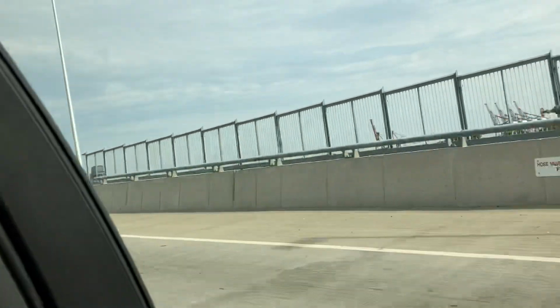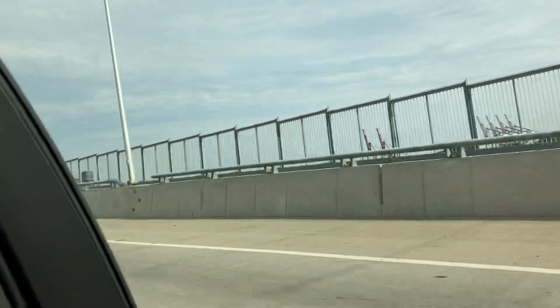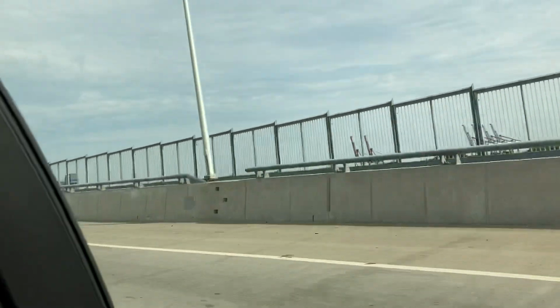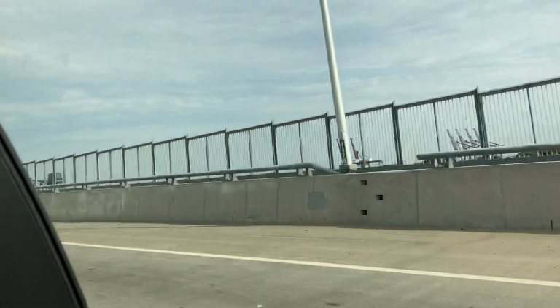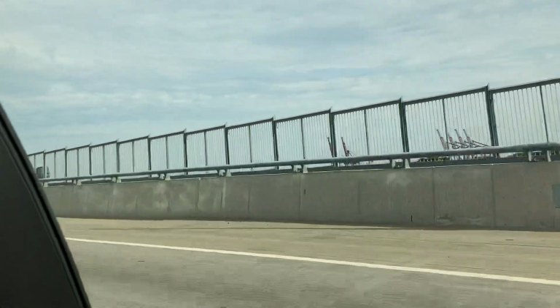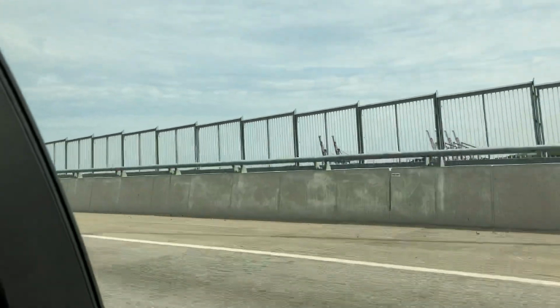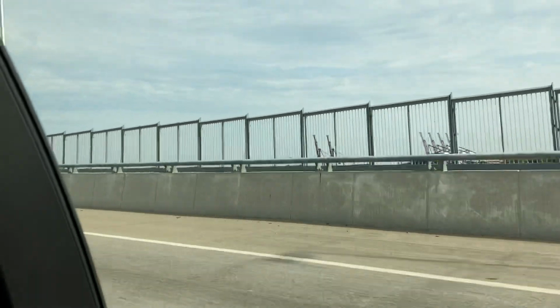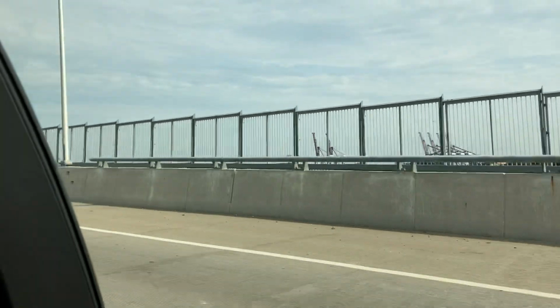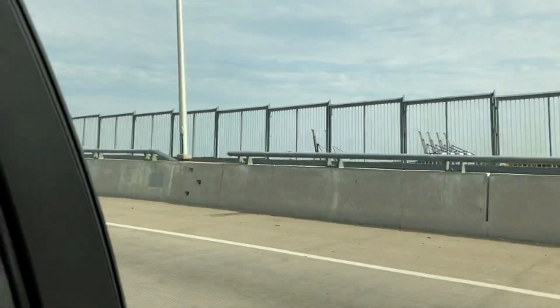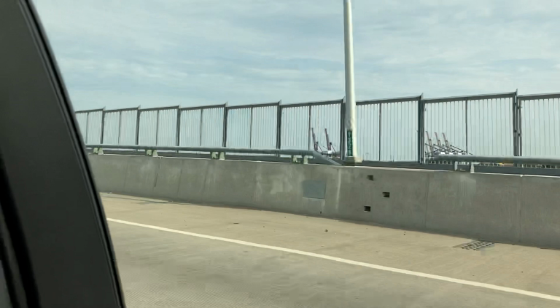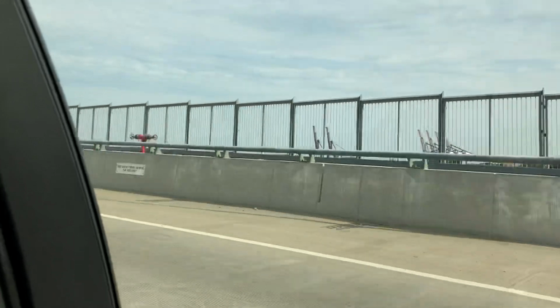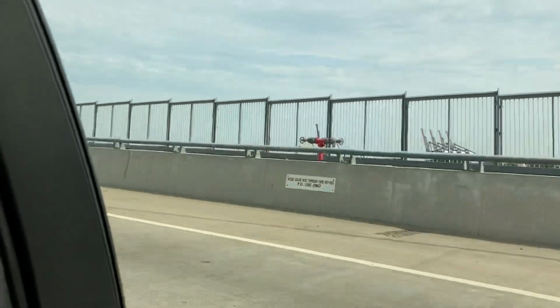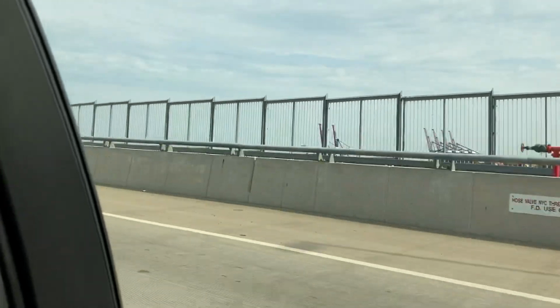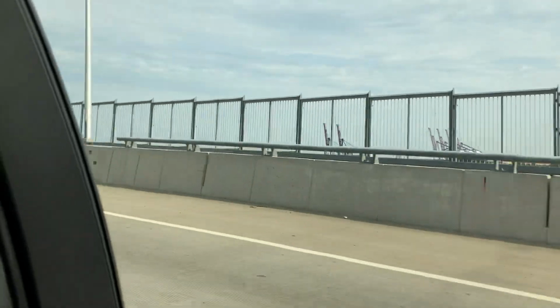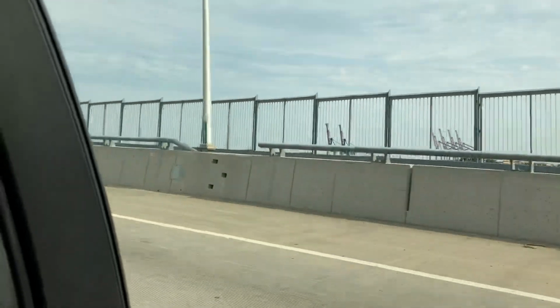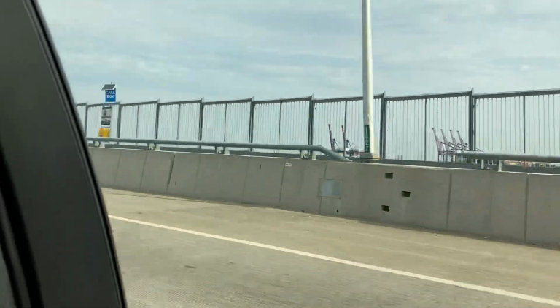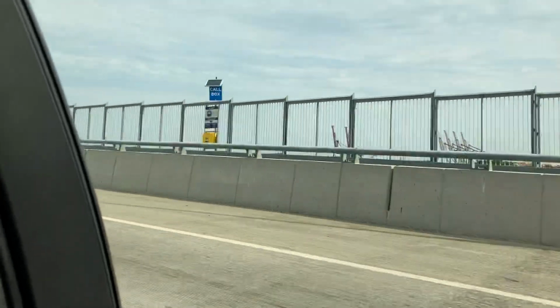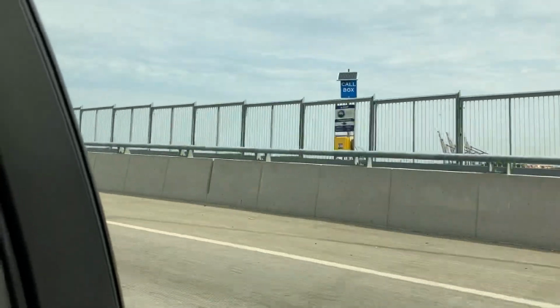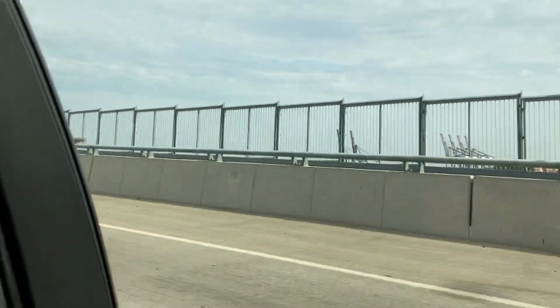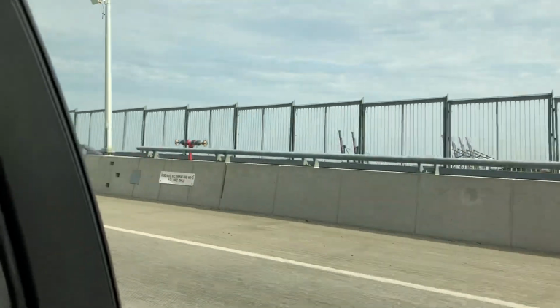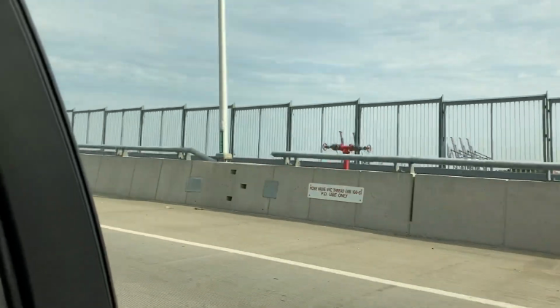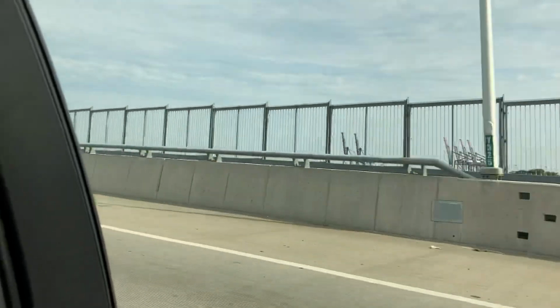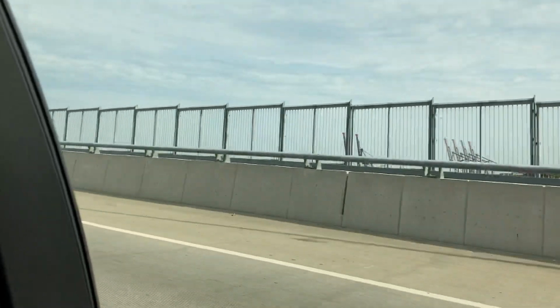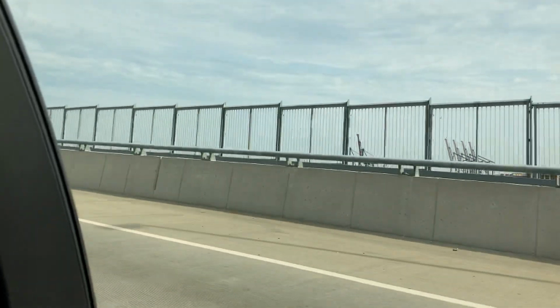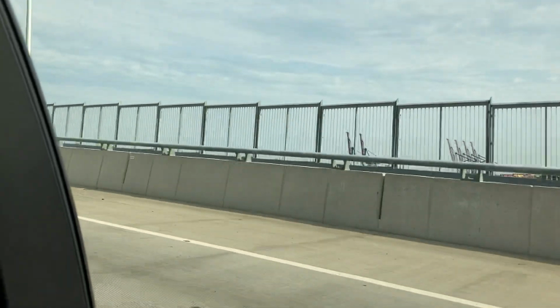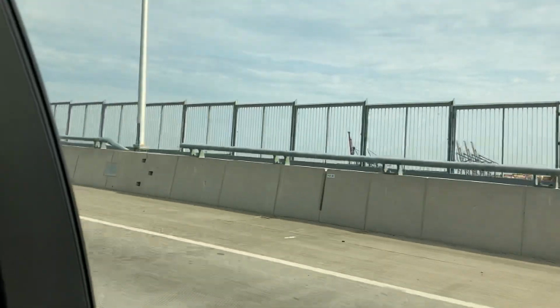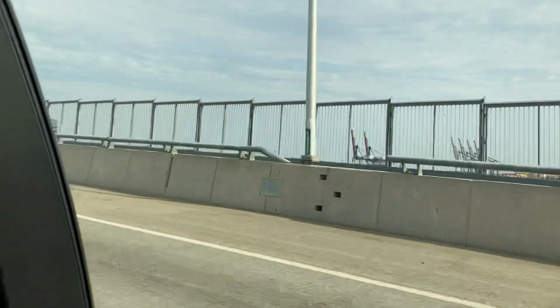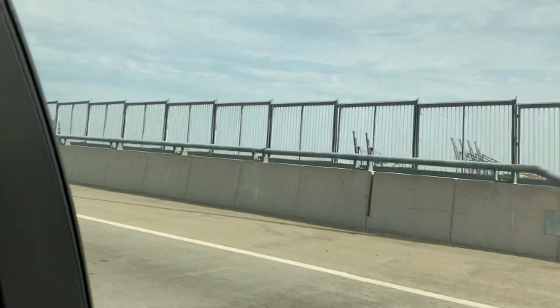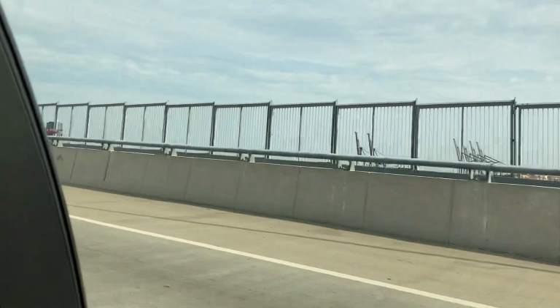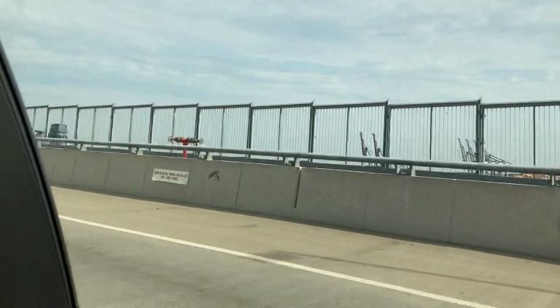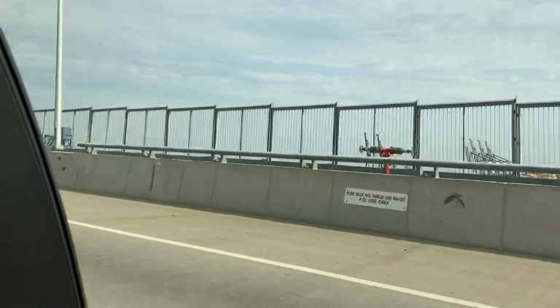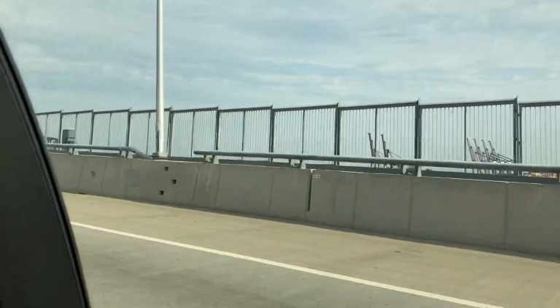What's that over there? That's the sign. Oh, that's the railroad bridge.